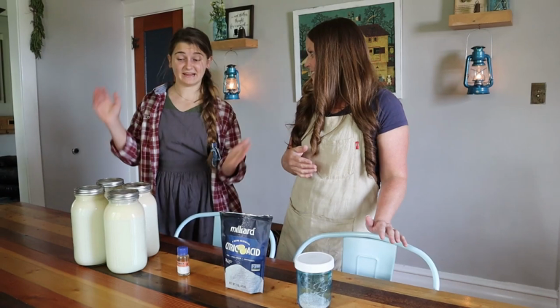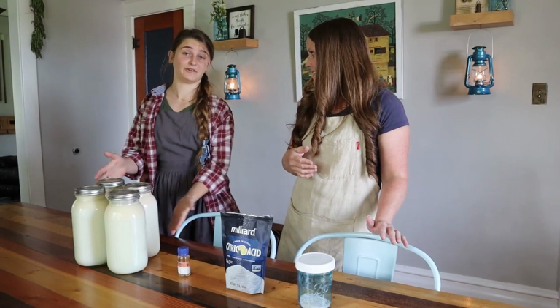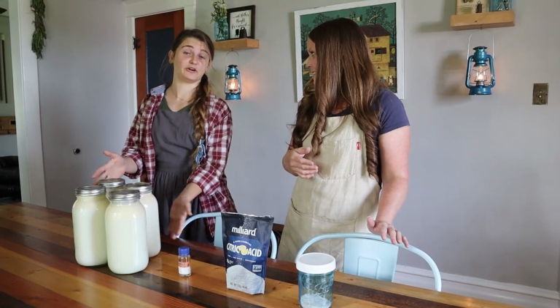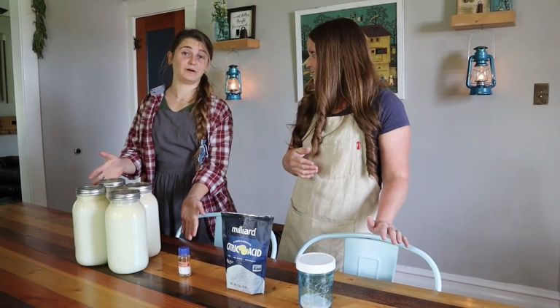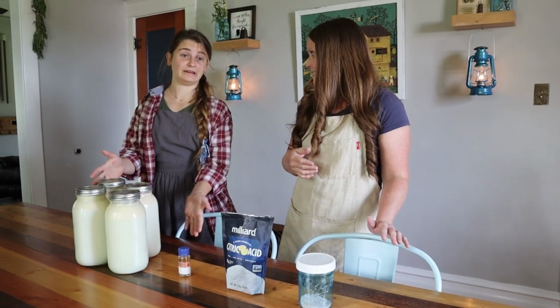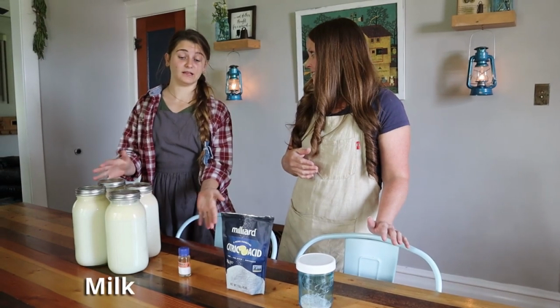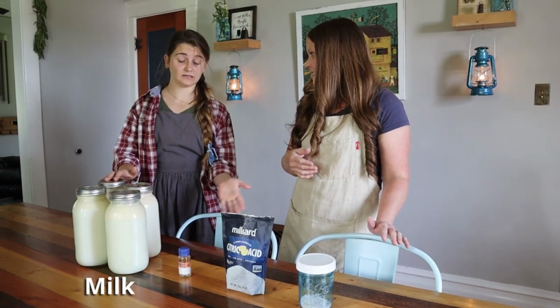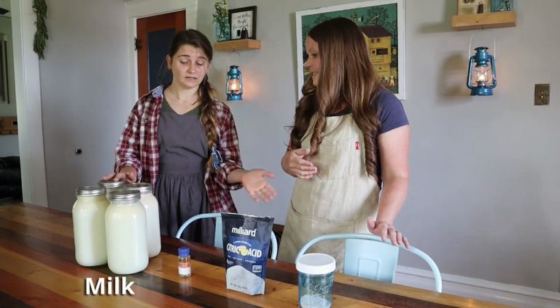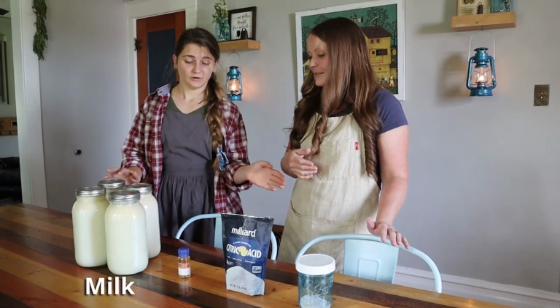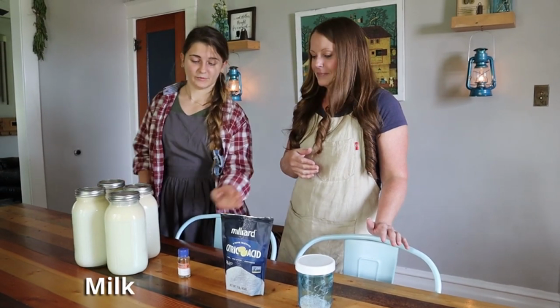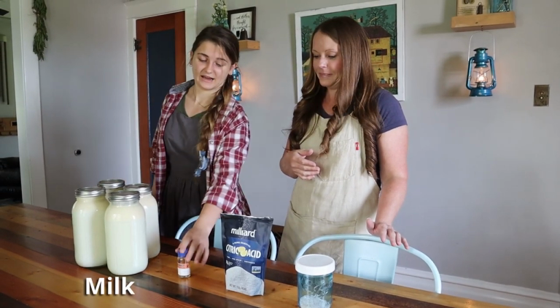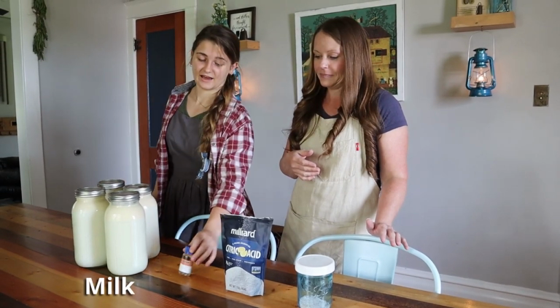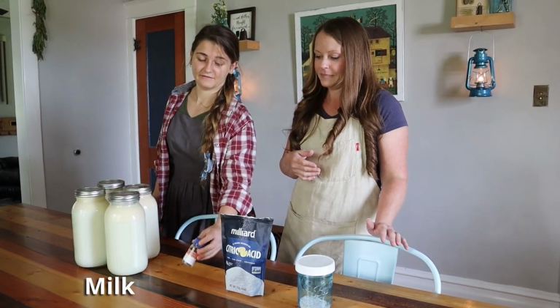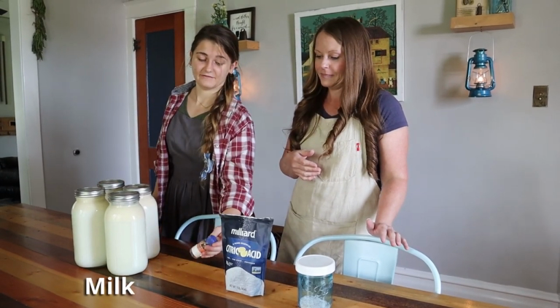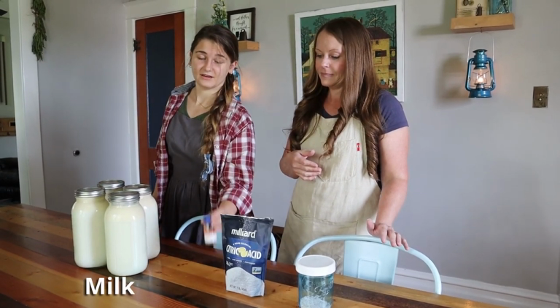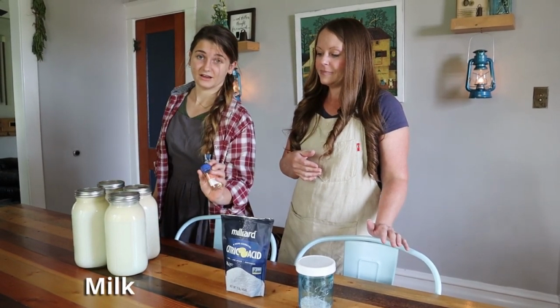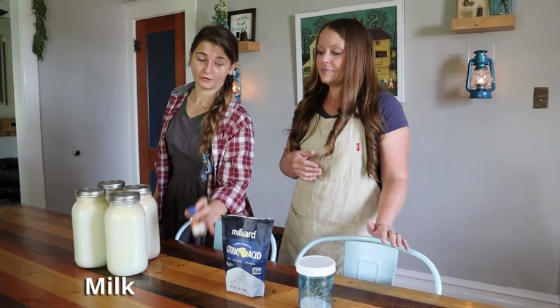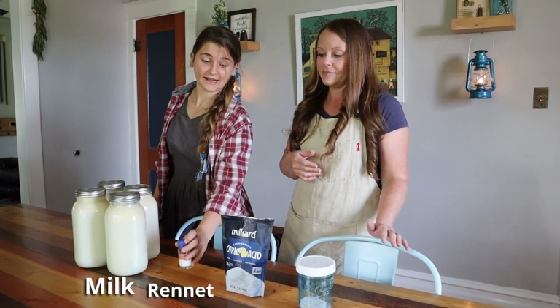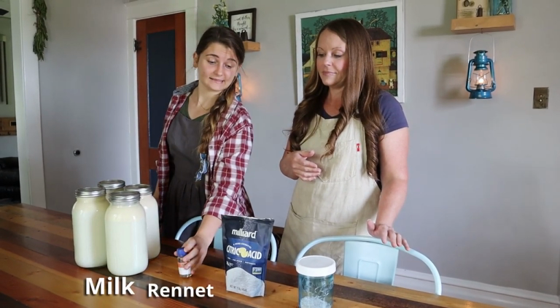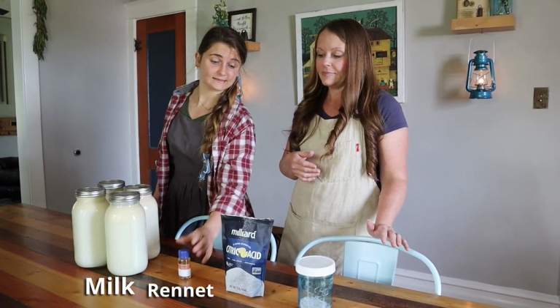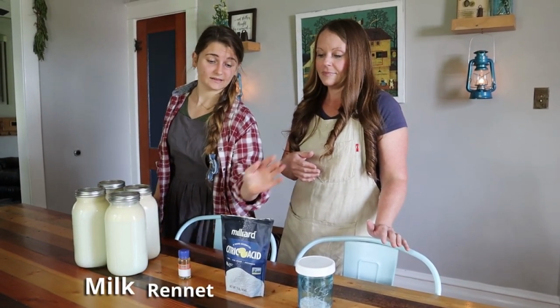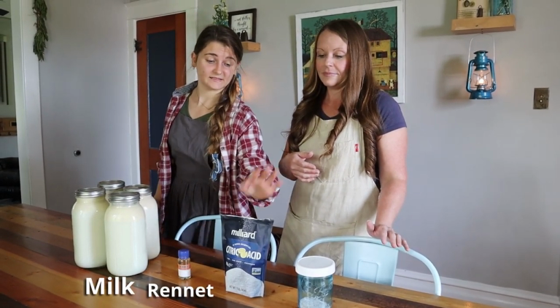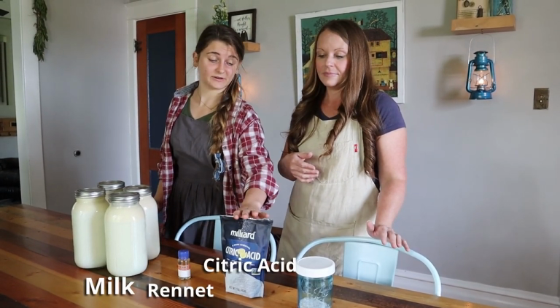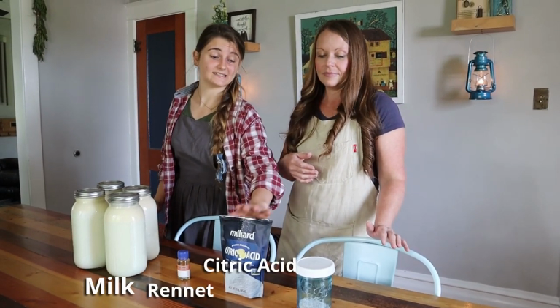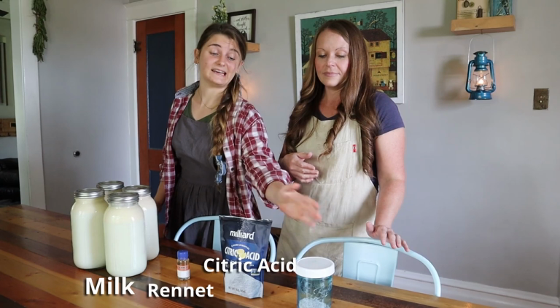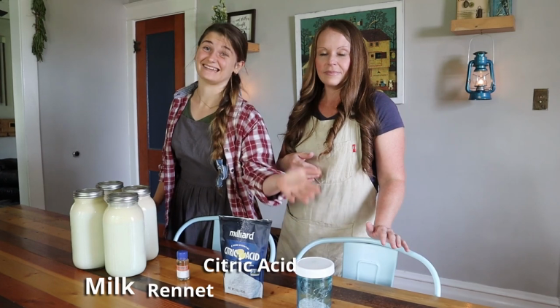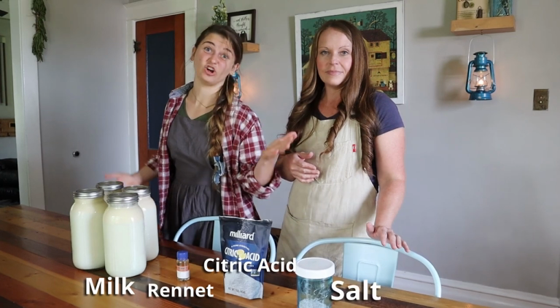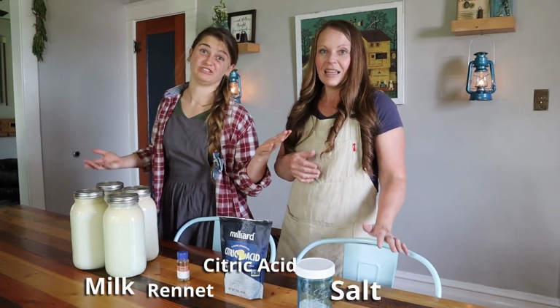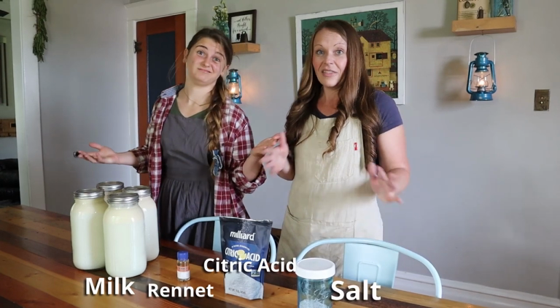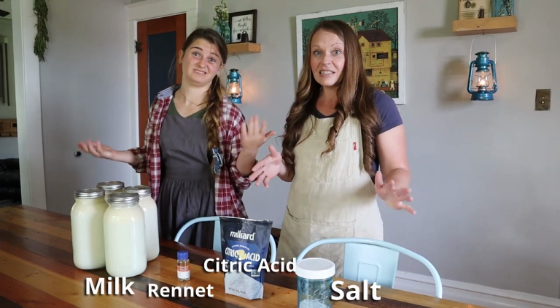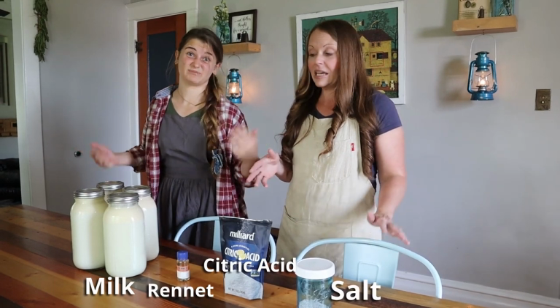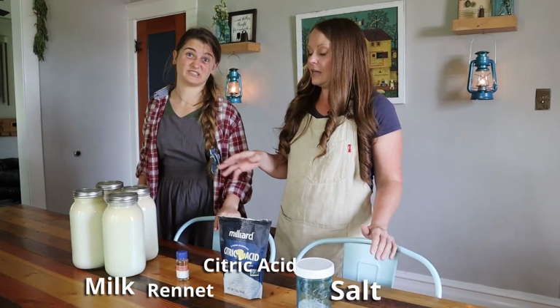We have our good quality milk, we have our rennet, citric acid, and salt. And that's it.